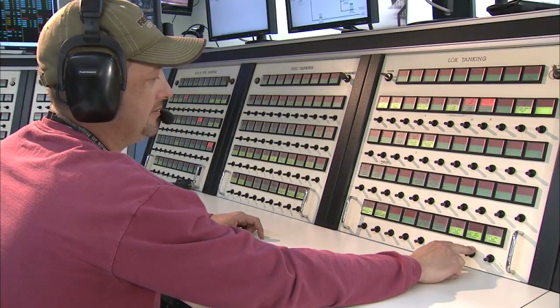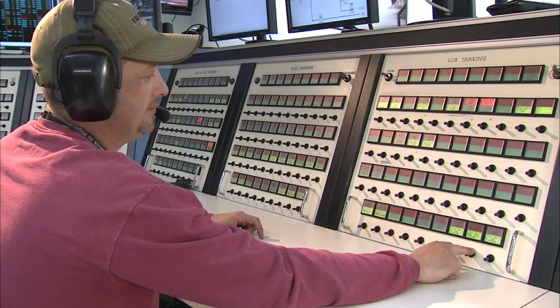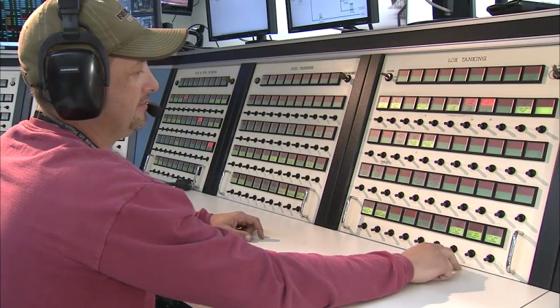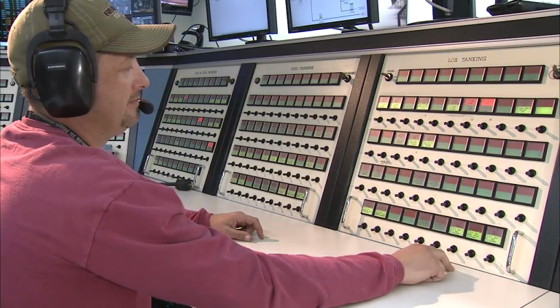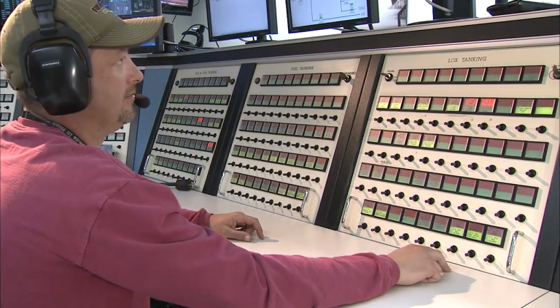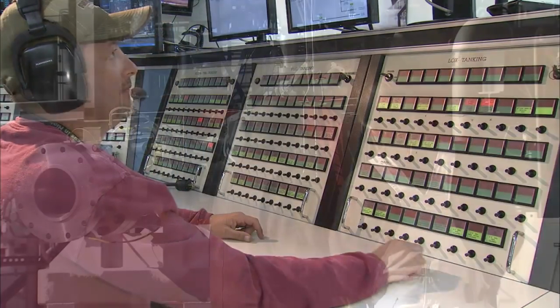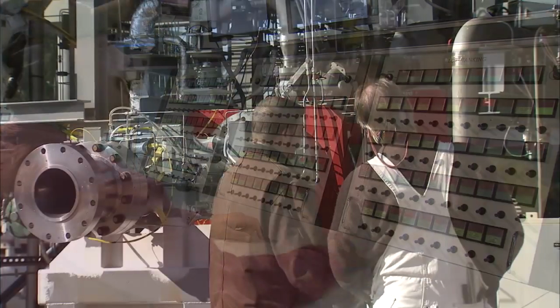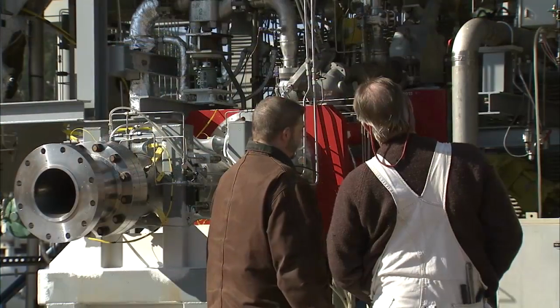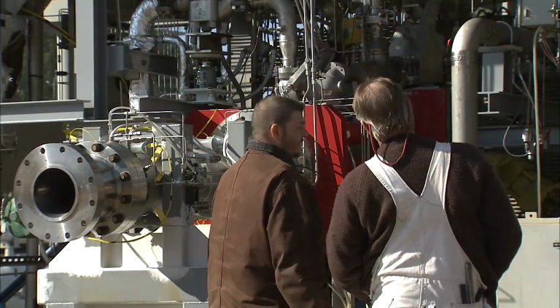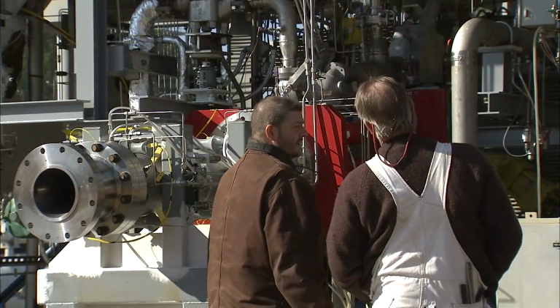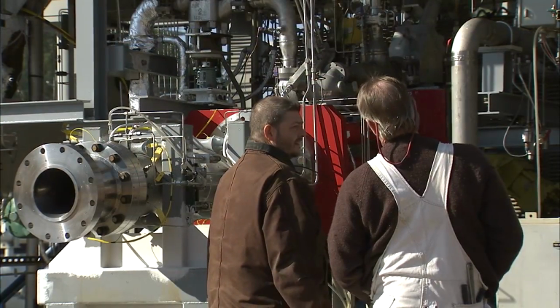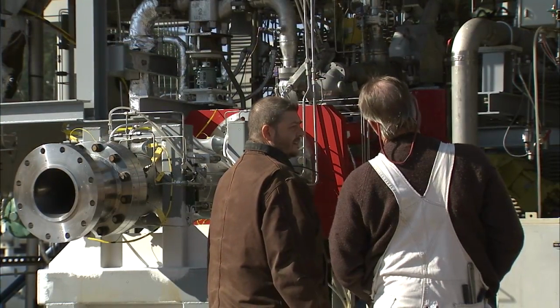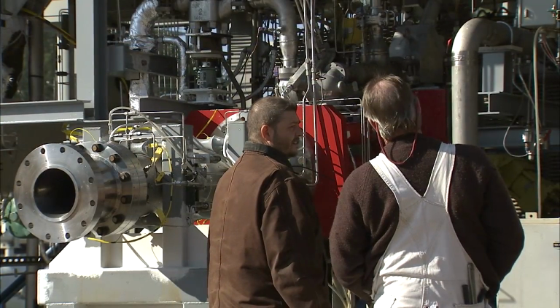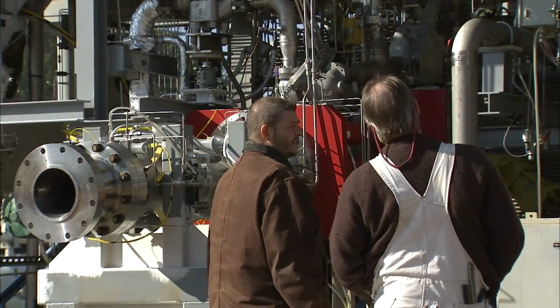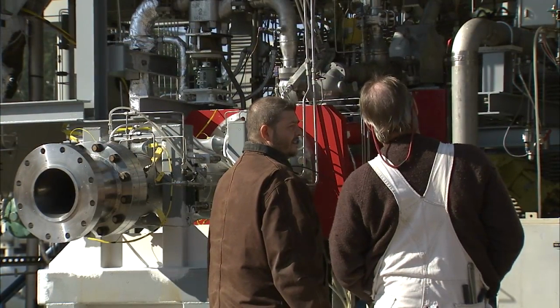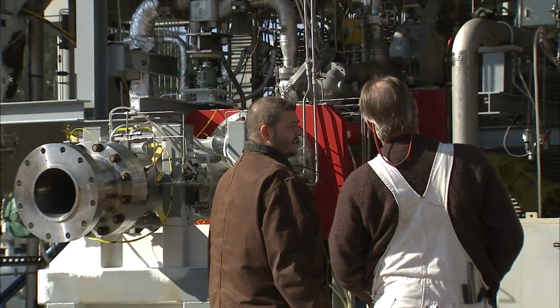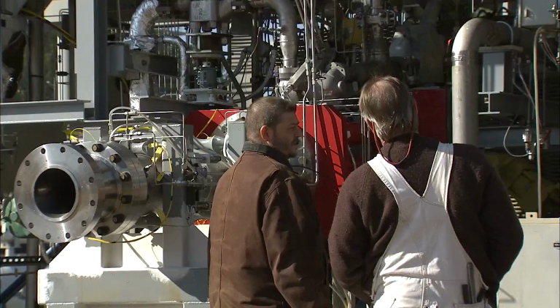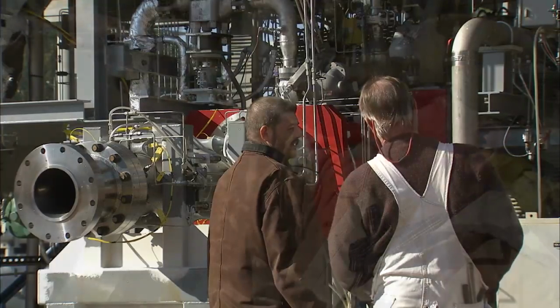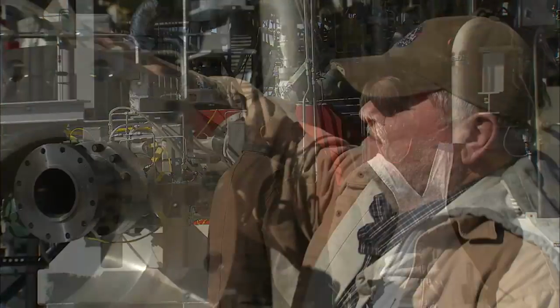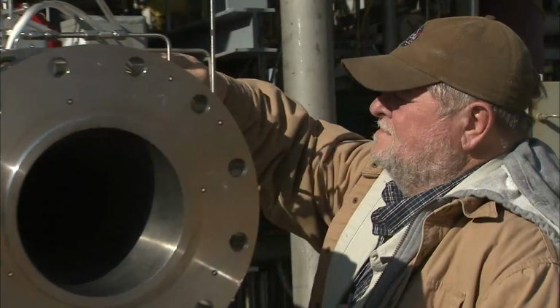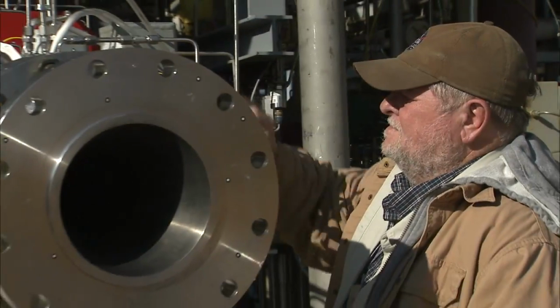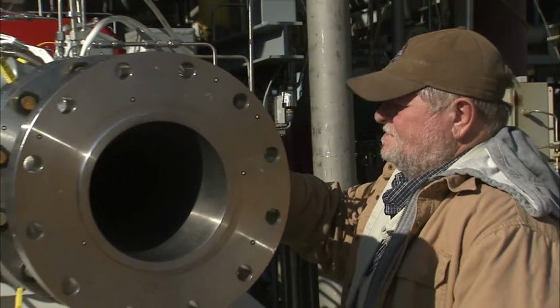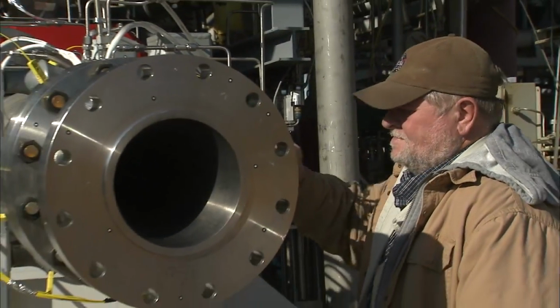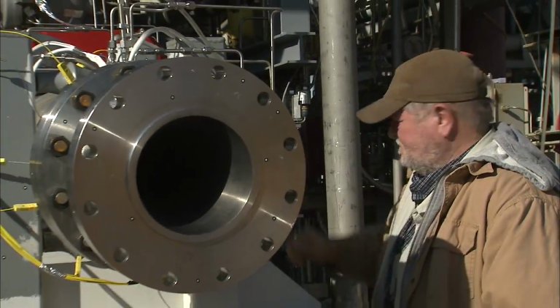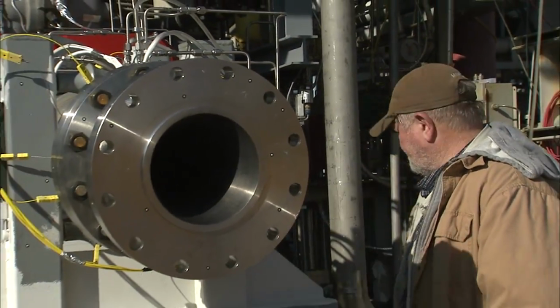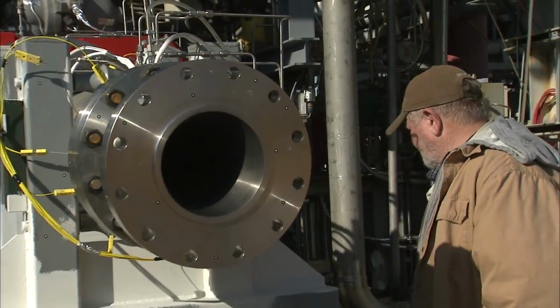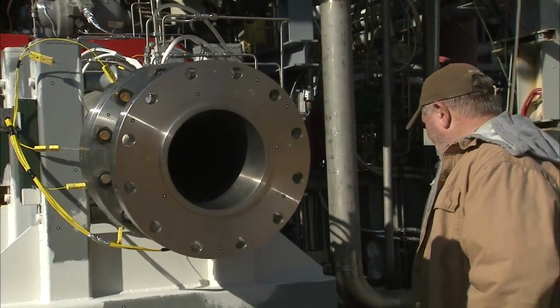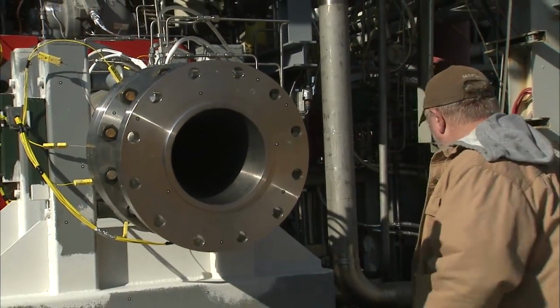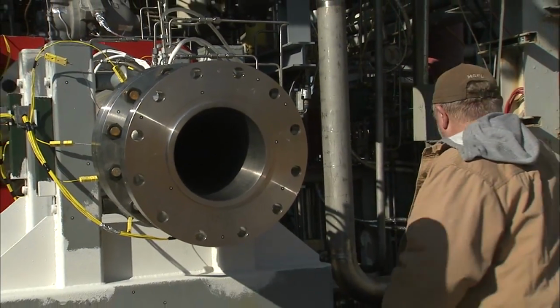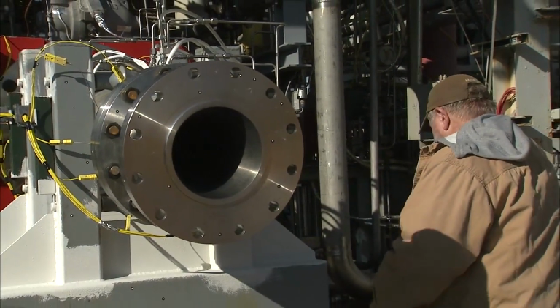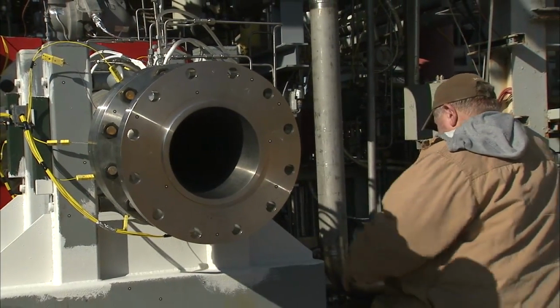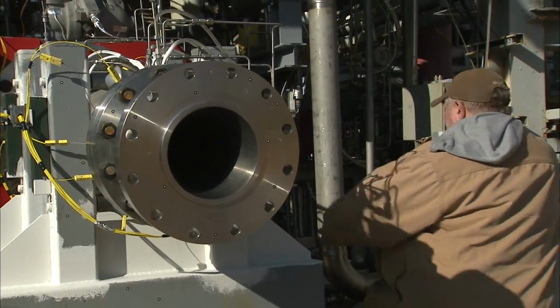The data that we're going to collect from our F-1 gas generator test program we'll be able to share with the U.S. aerospace industry to develop engines like this in the future.